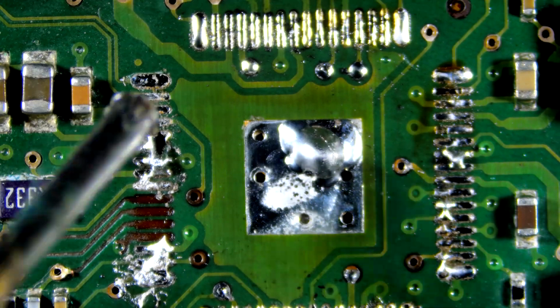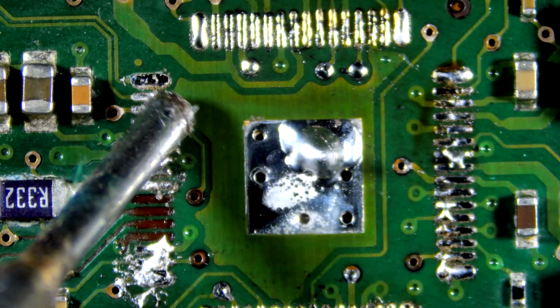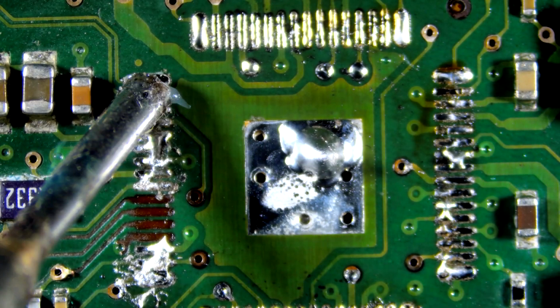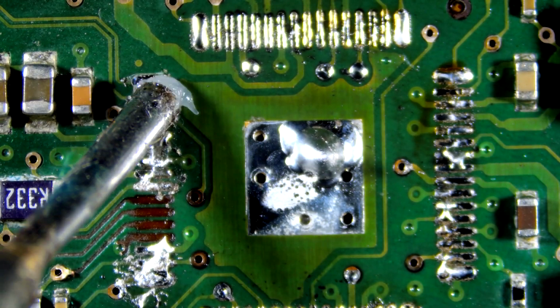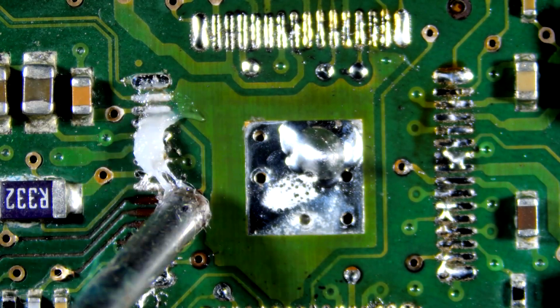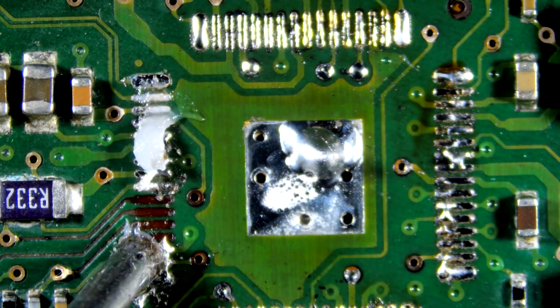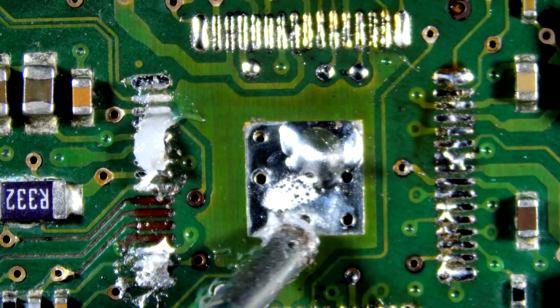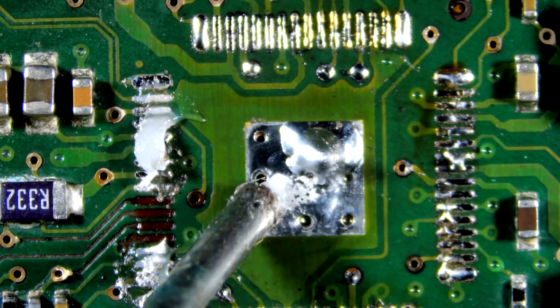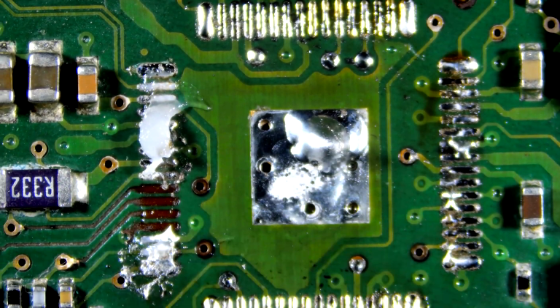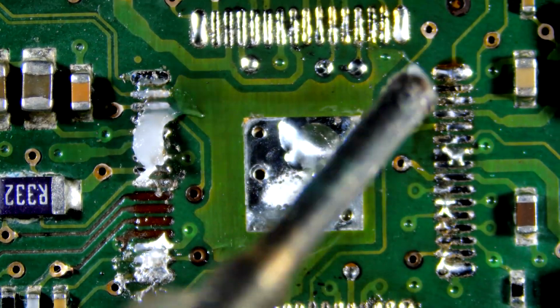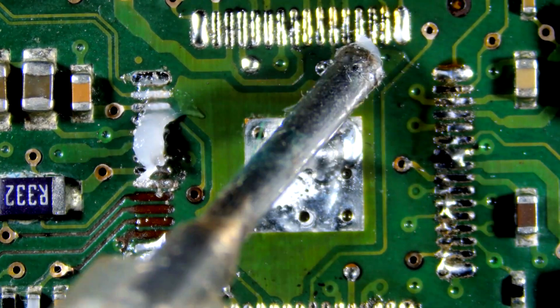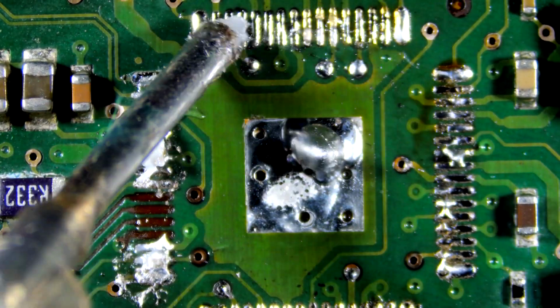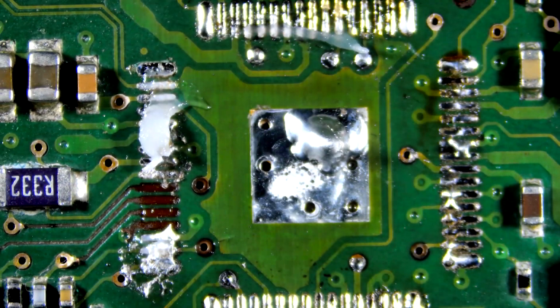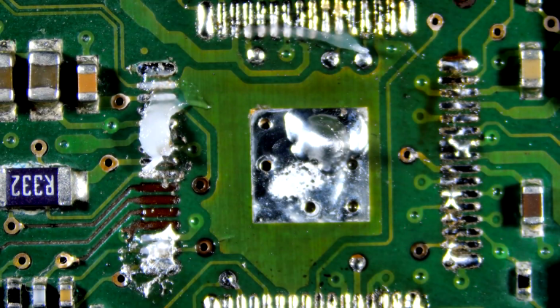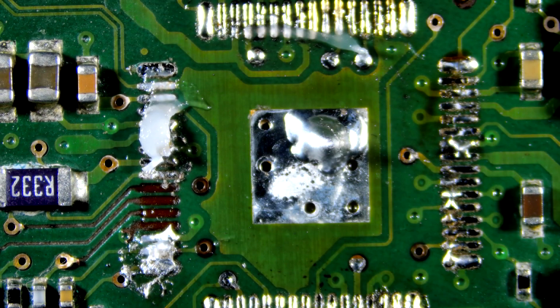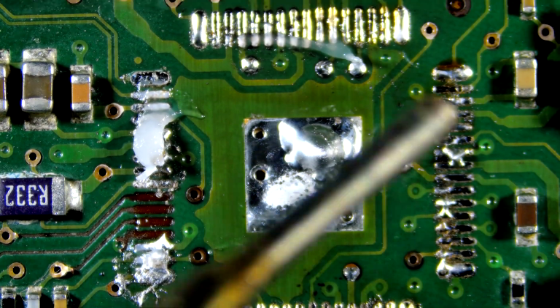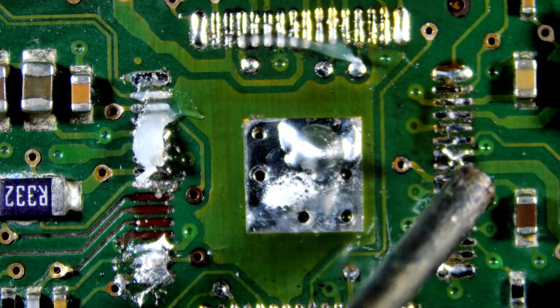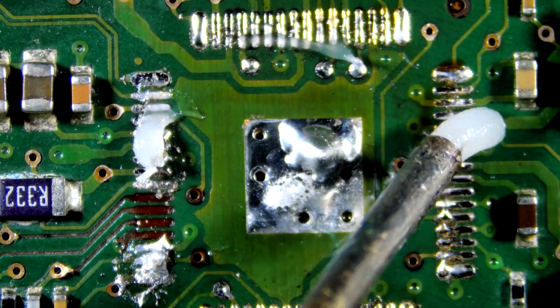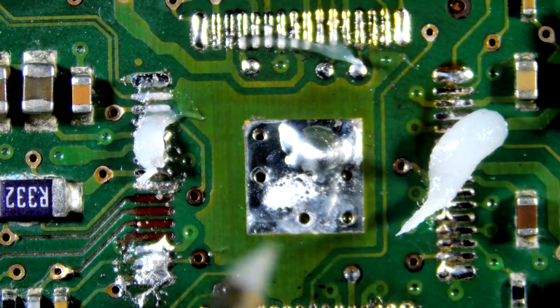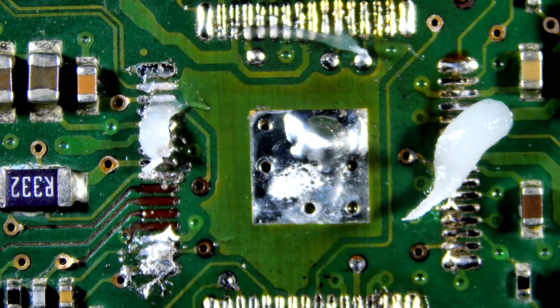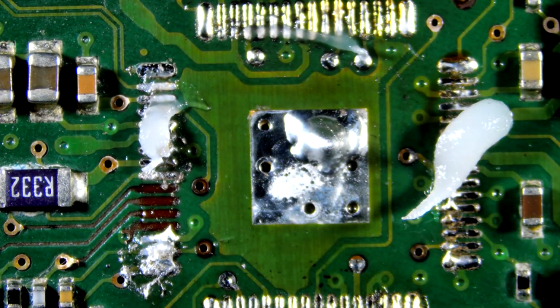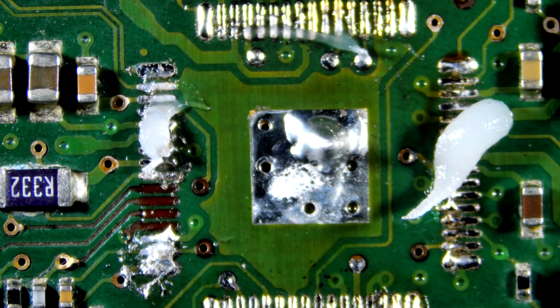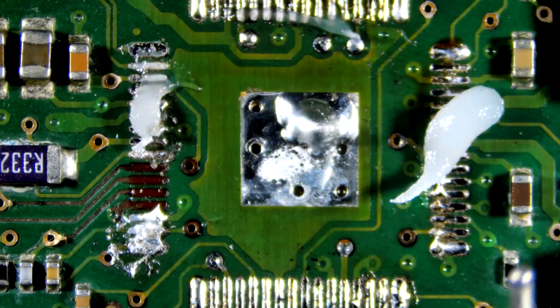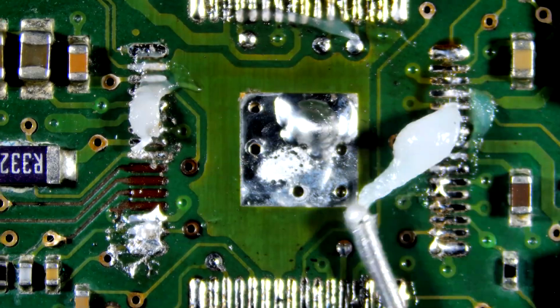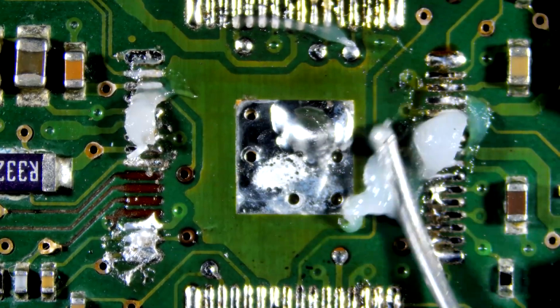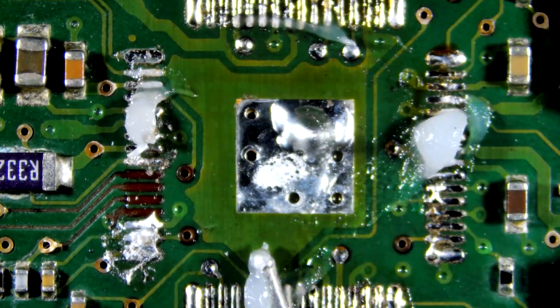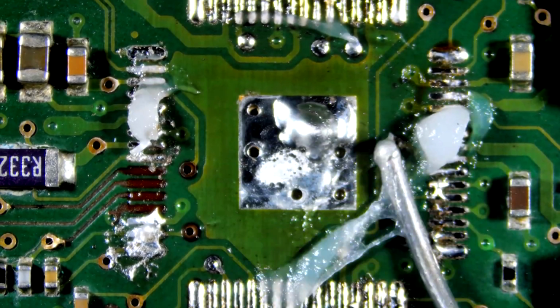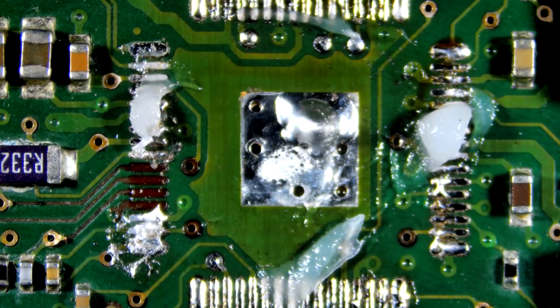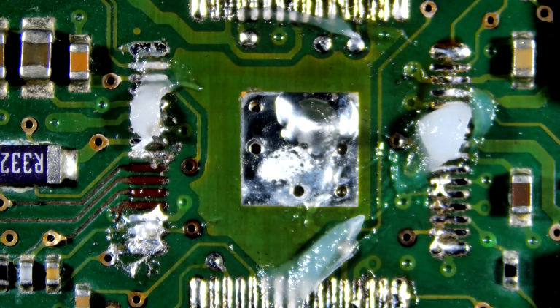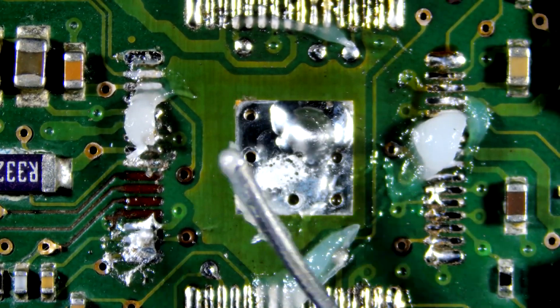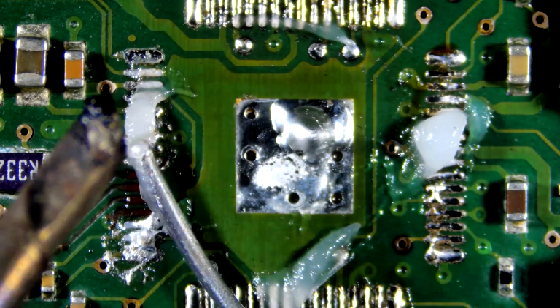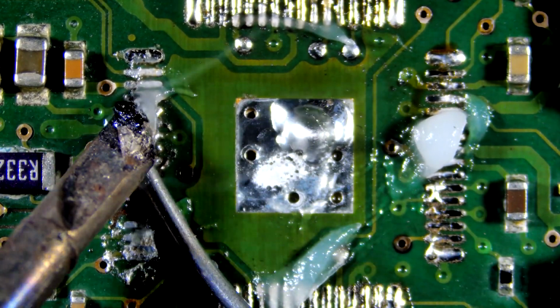Hi guys, welcome to my channel. Today I am resoldering a 64-pin IC.